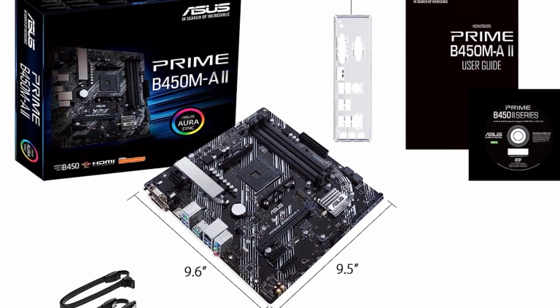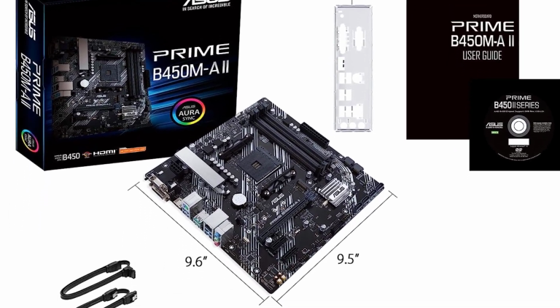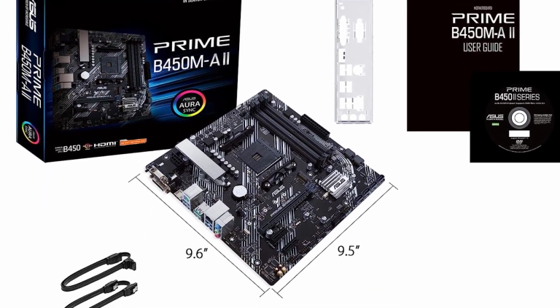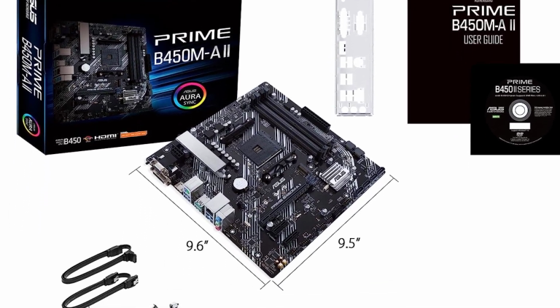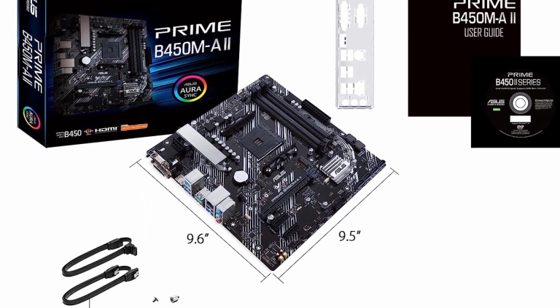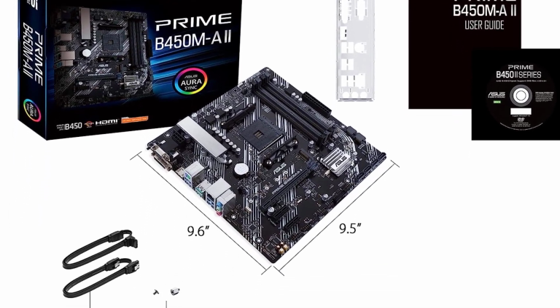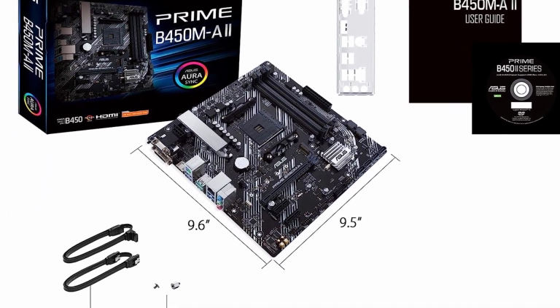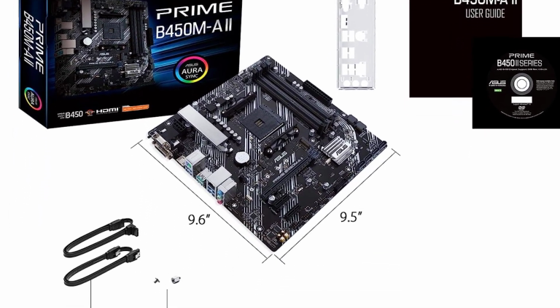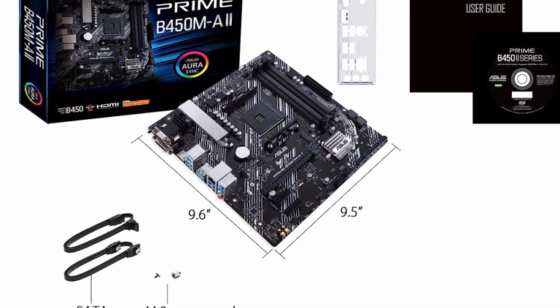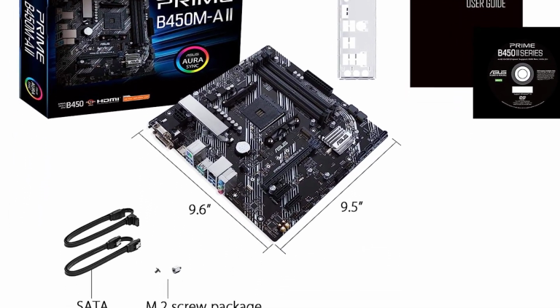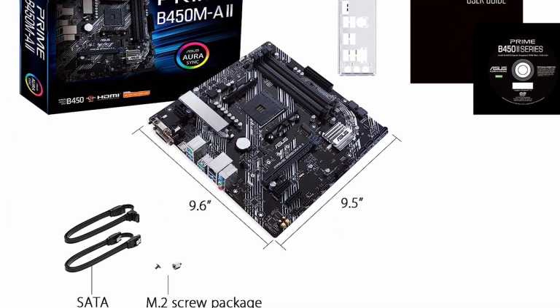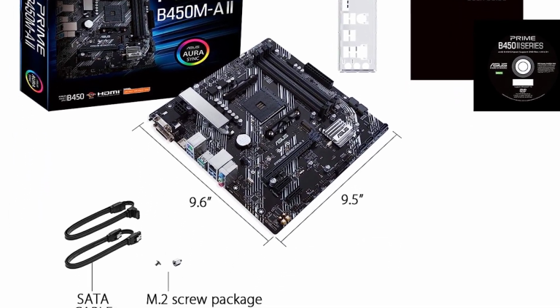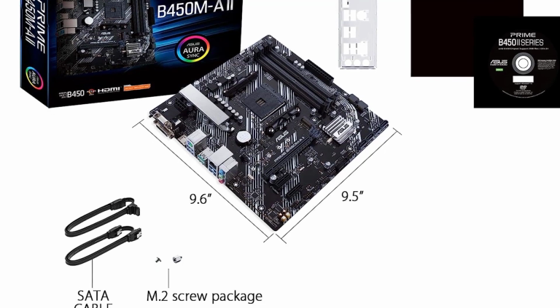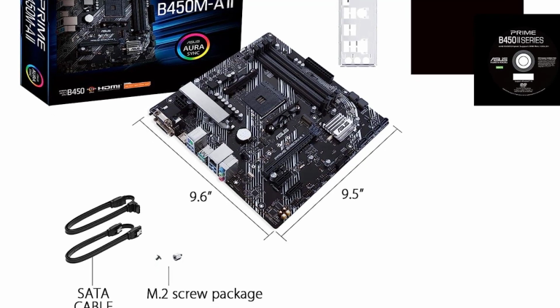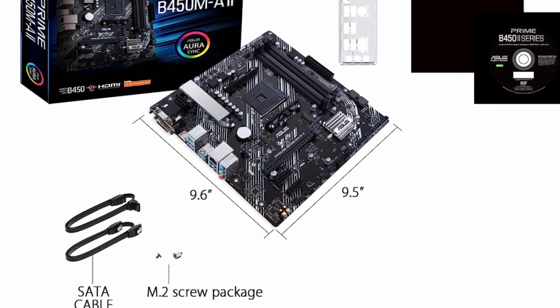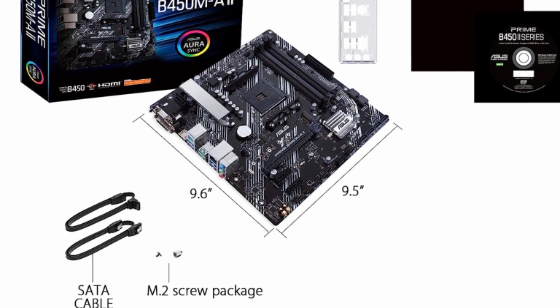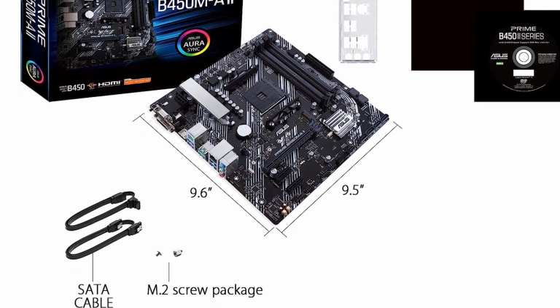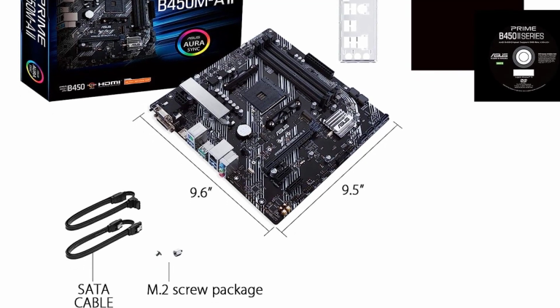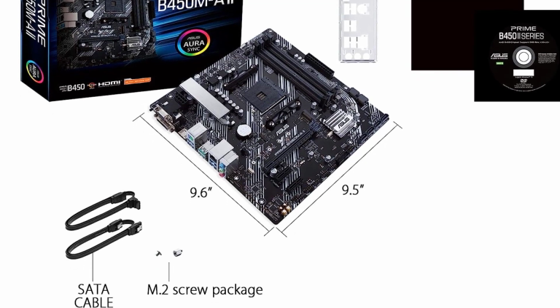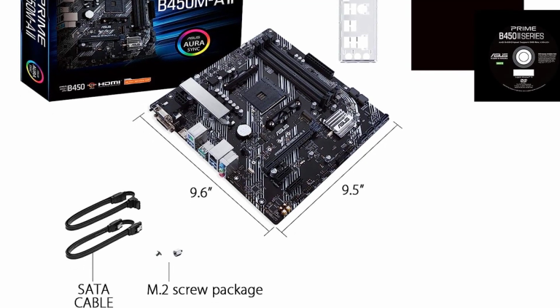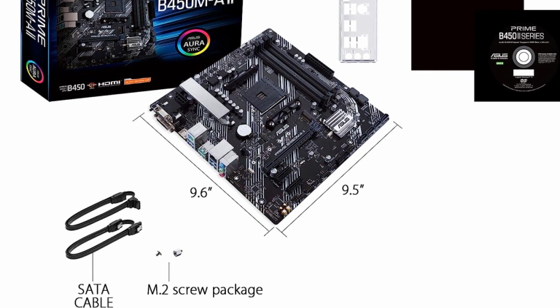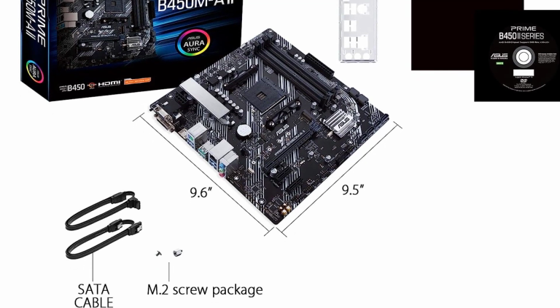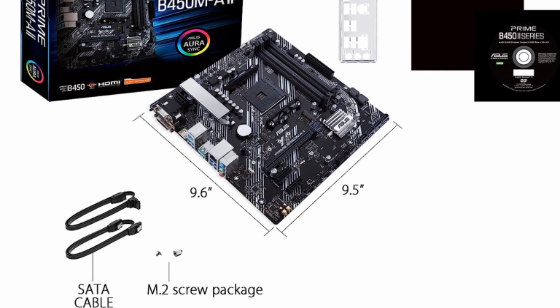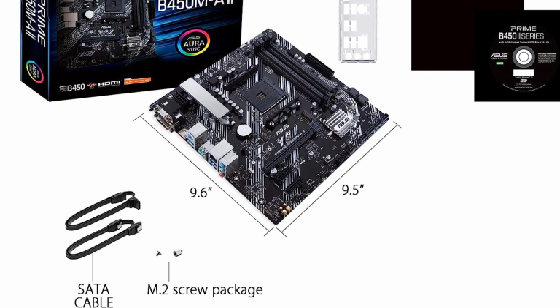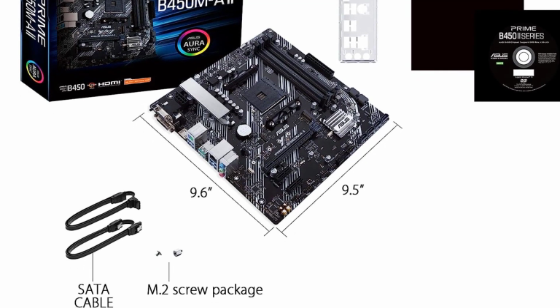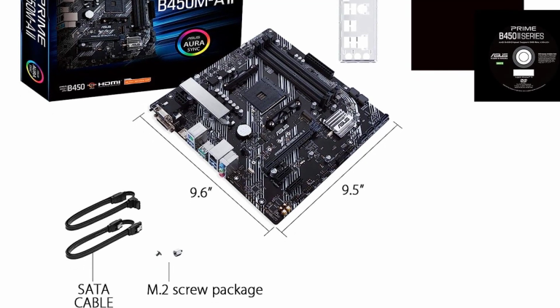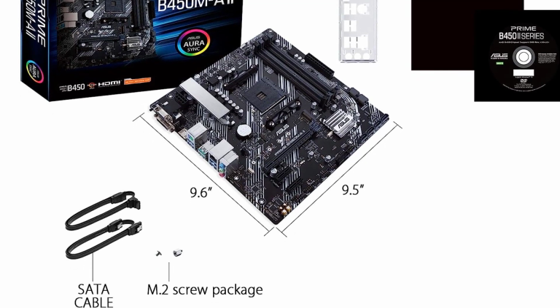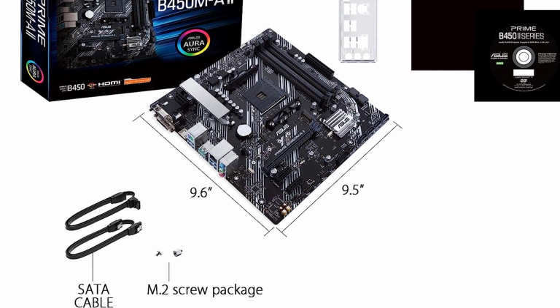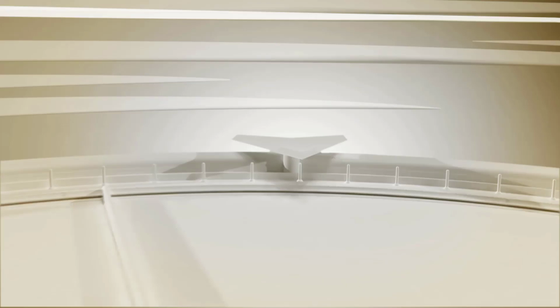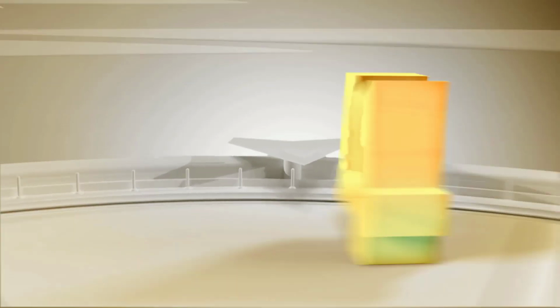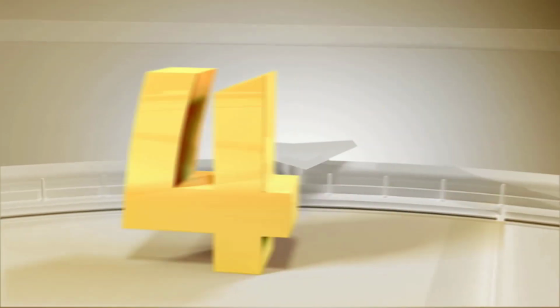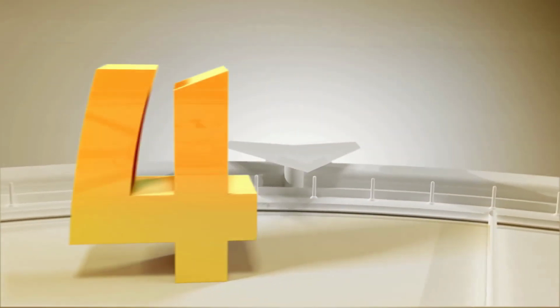Taking a look at the back, you get various handy ports like 4x USB 3.0 ports, 2x USB 2.0 ports, 1x Ethernet, 1x HDMI, audio ports, and others, allowing you to connect any device of your choice.